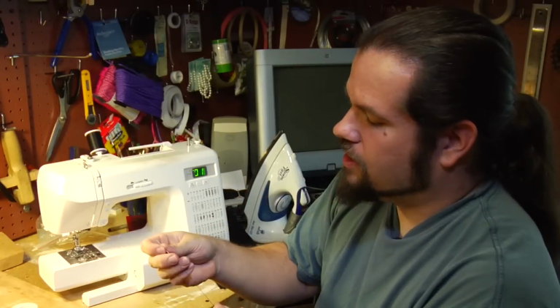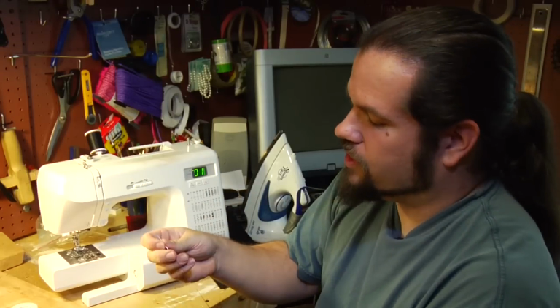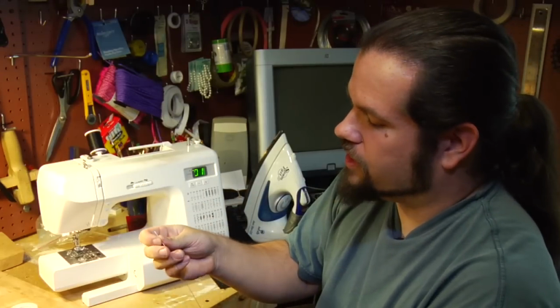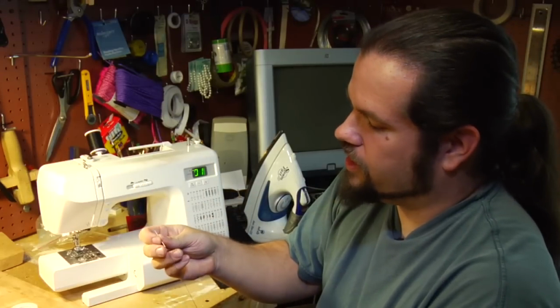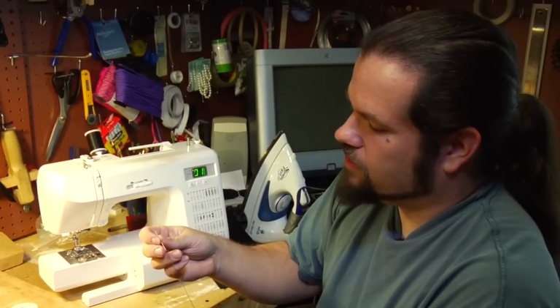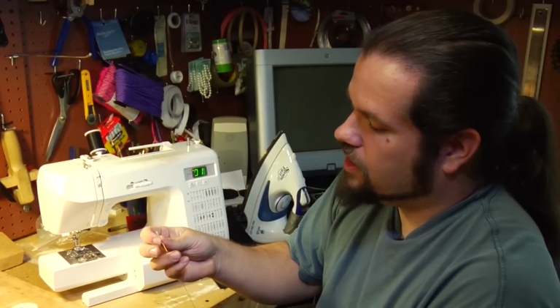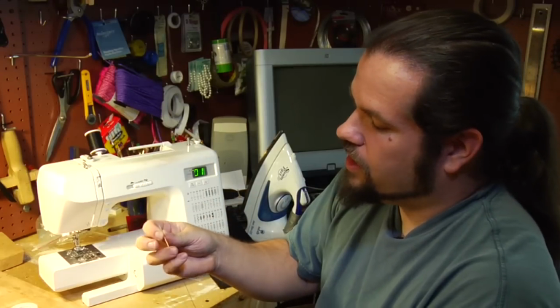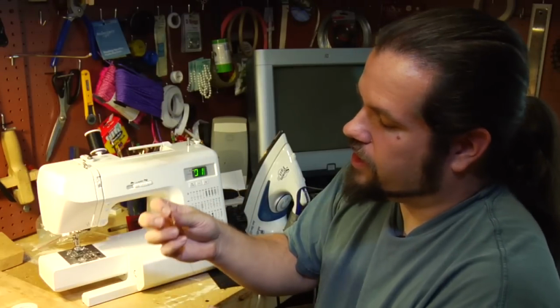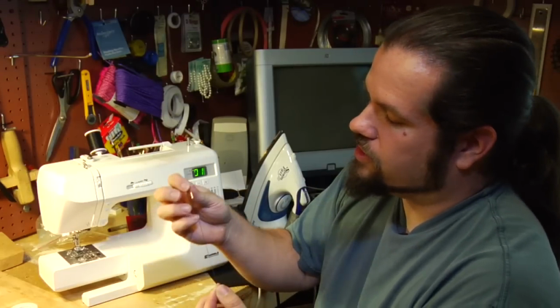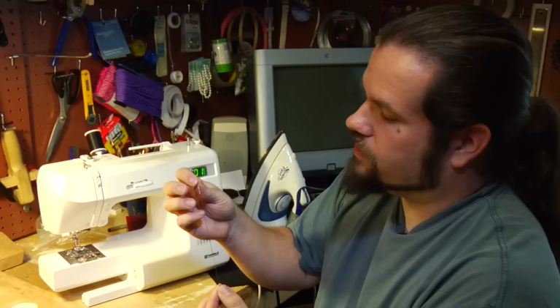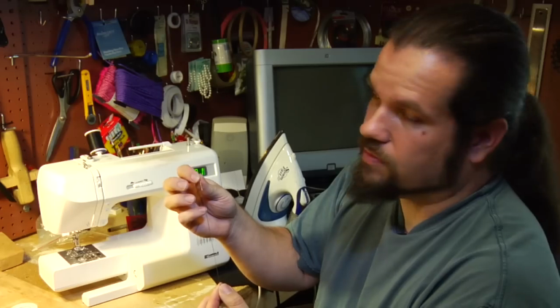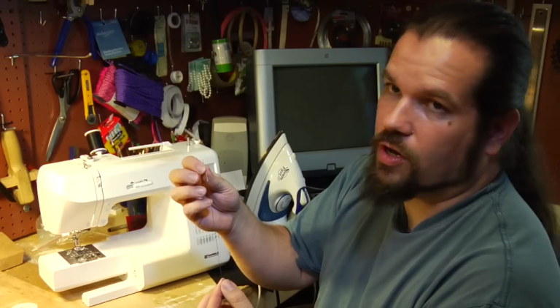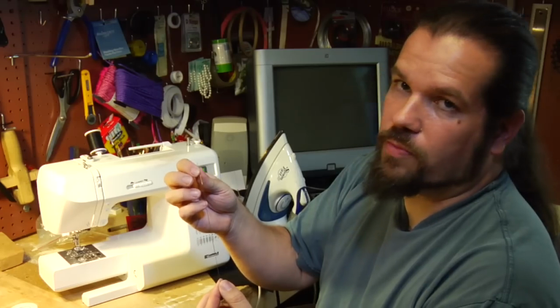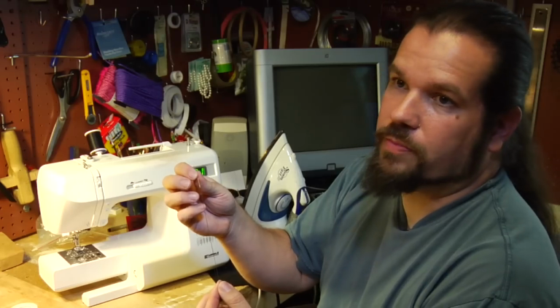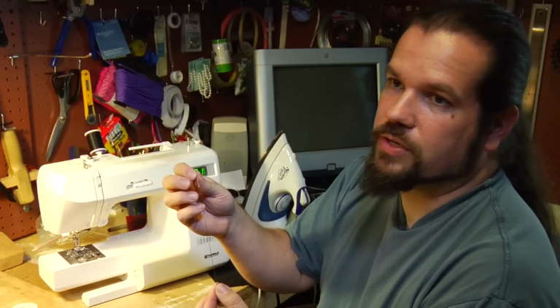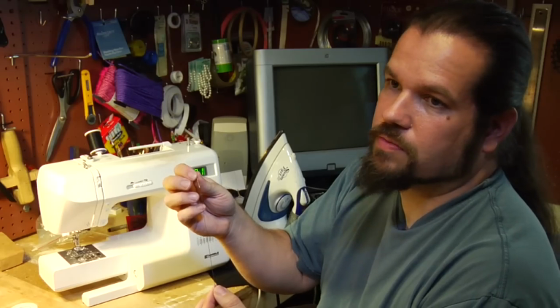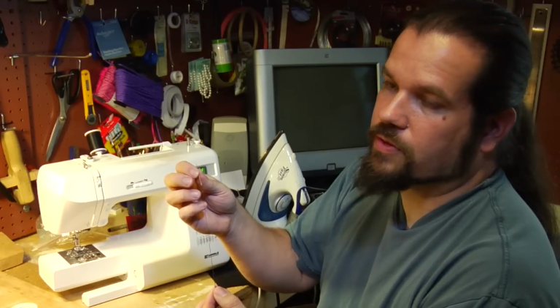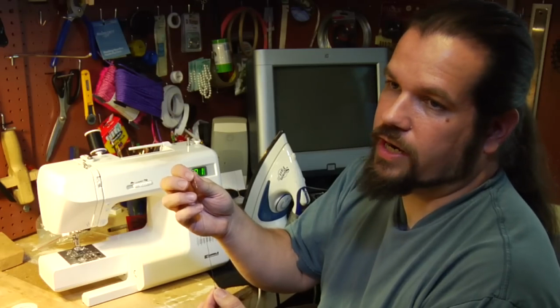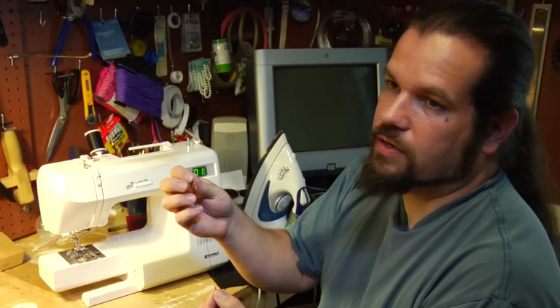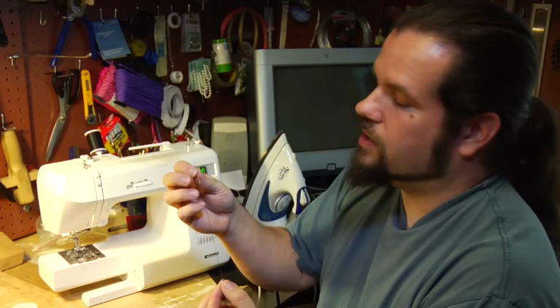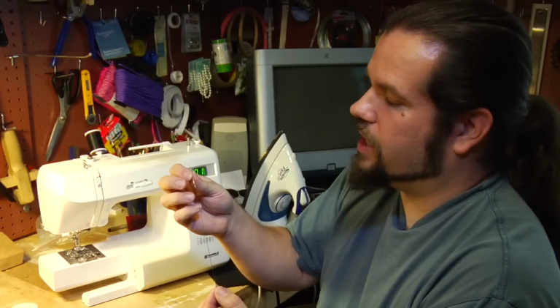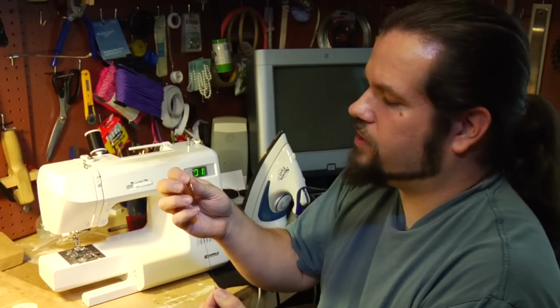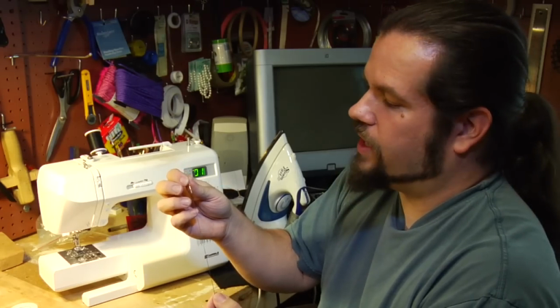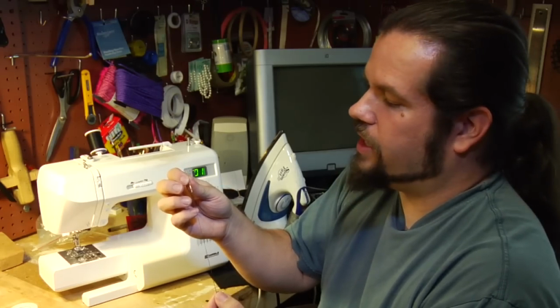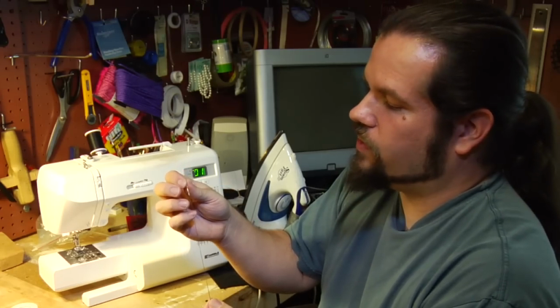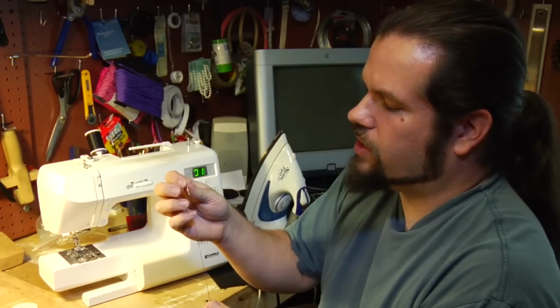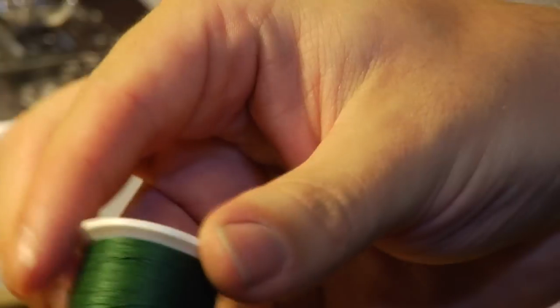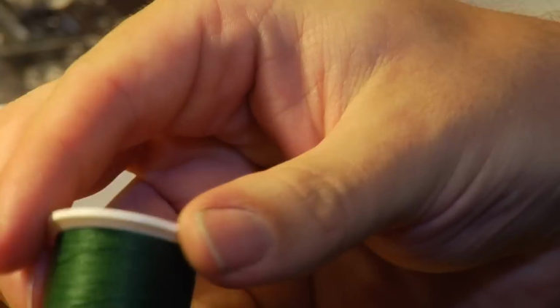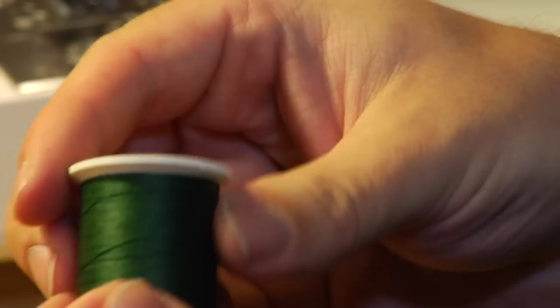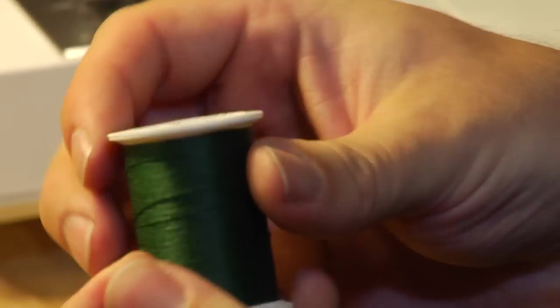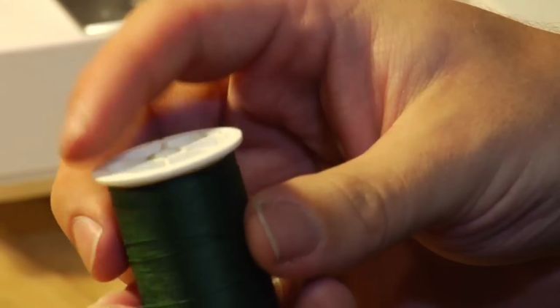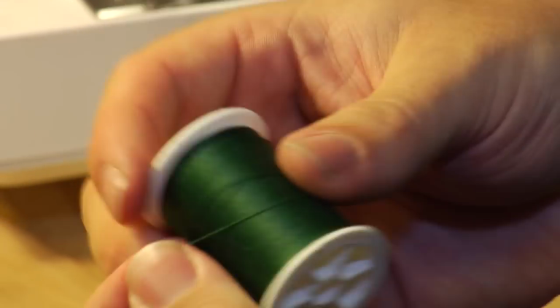Once you've got your needle, get yourself some all-purpose thread. Again, you can find it anywhere, and you're good to go.